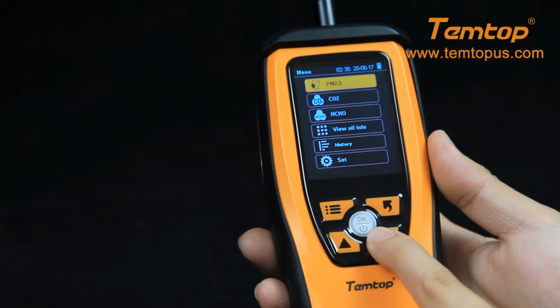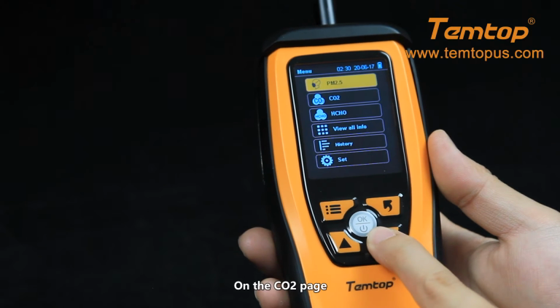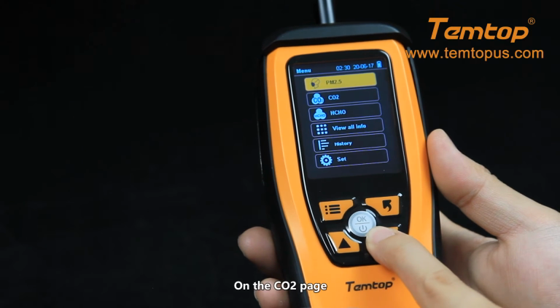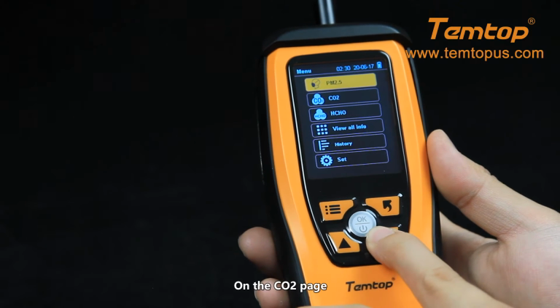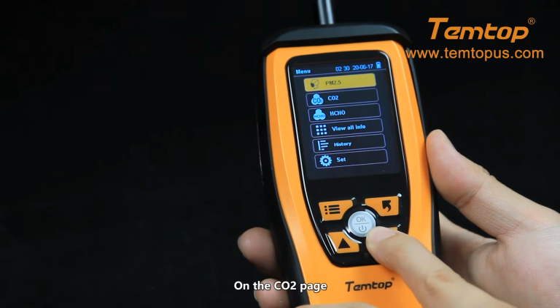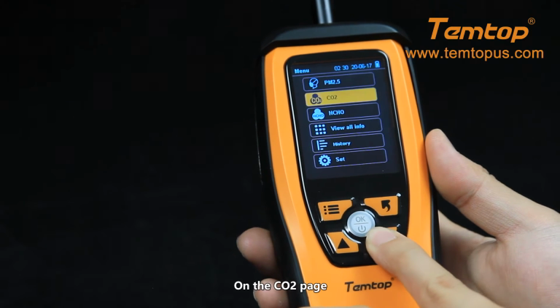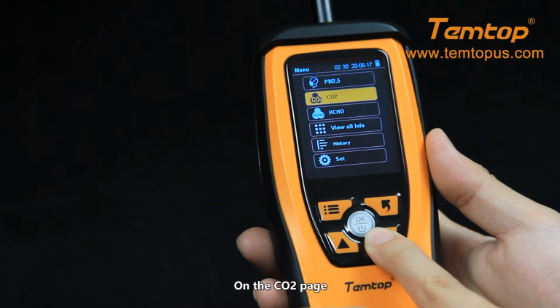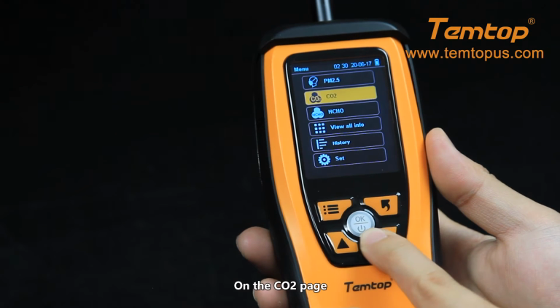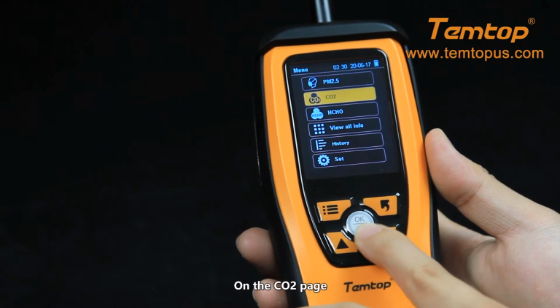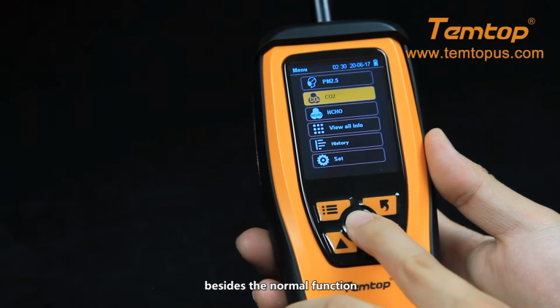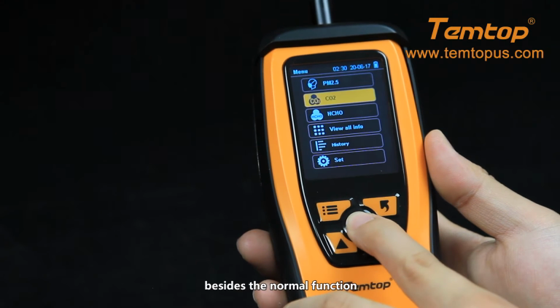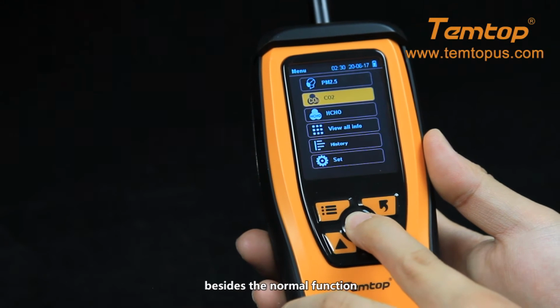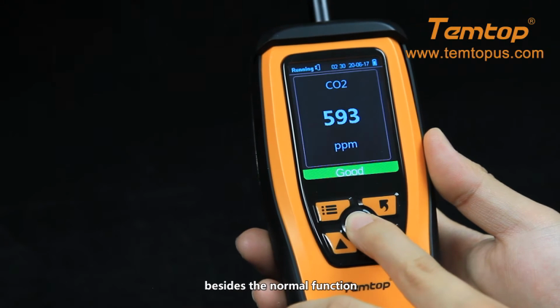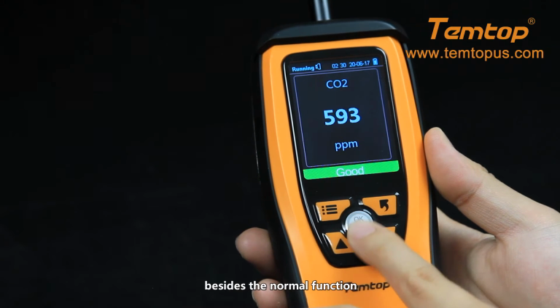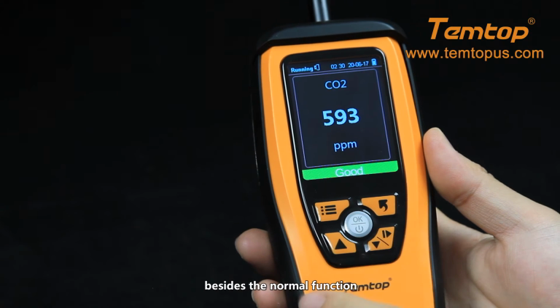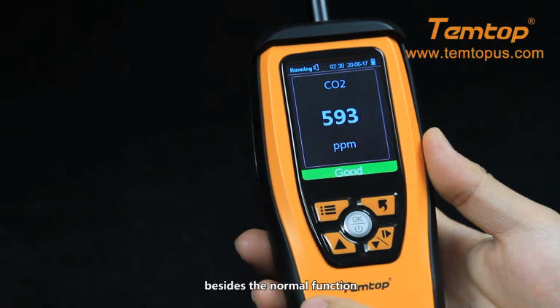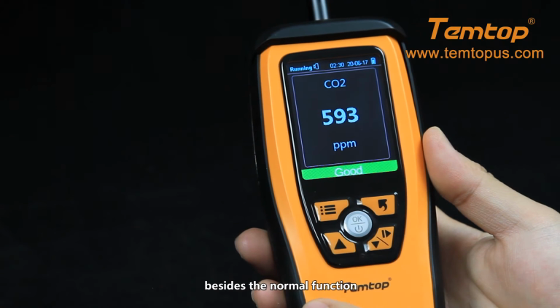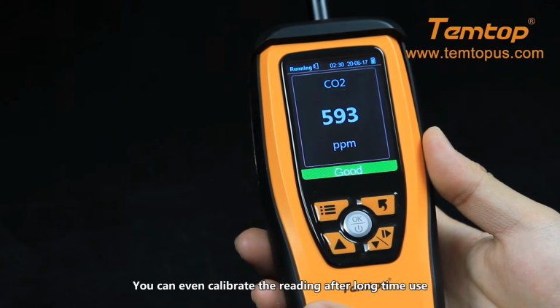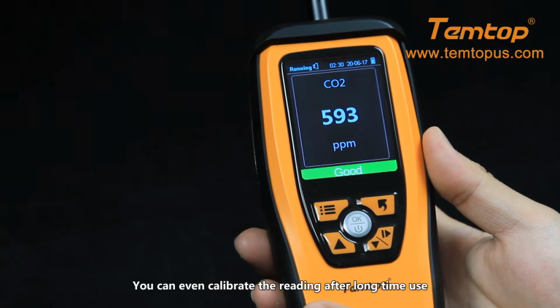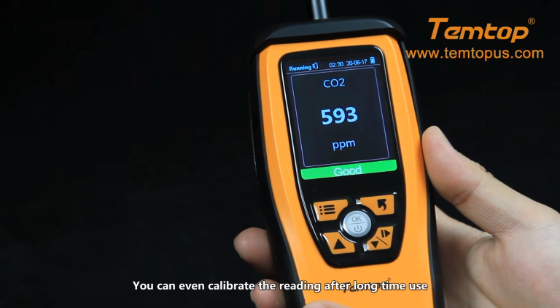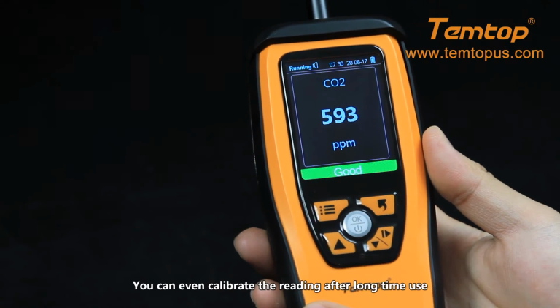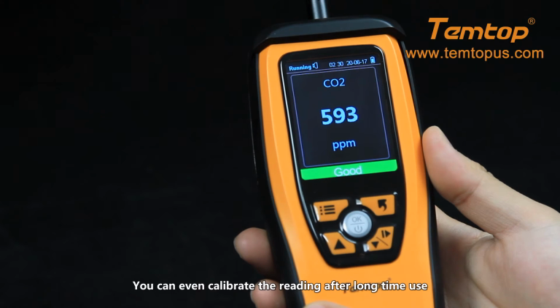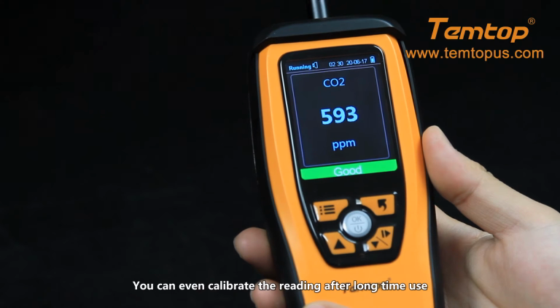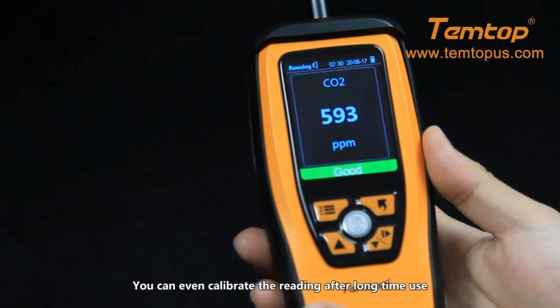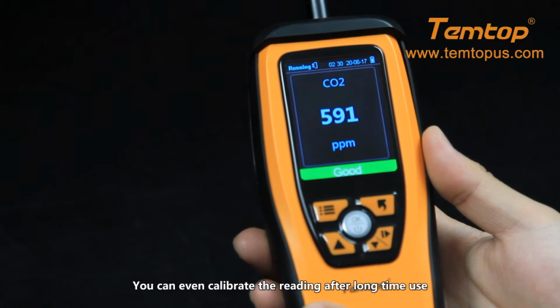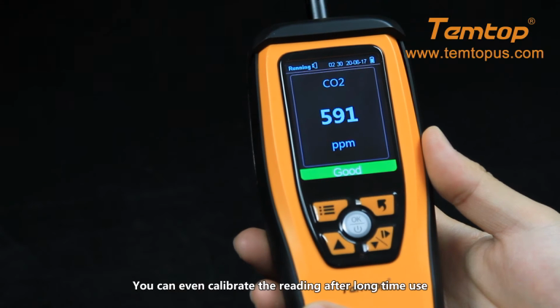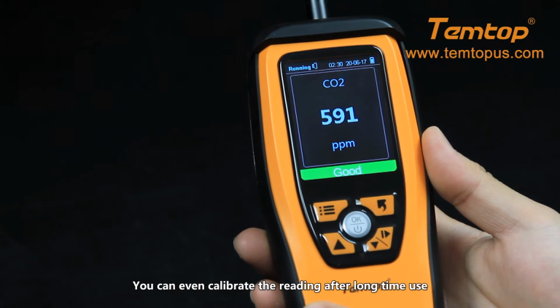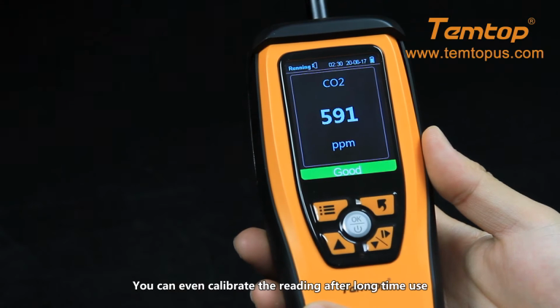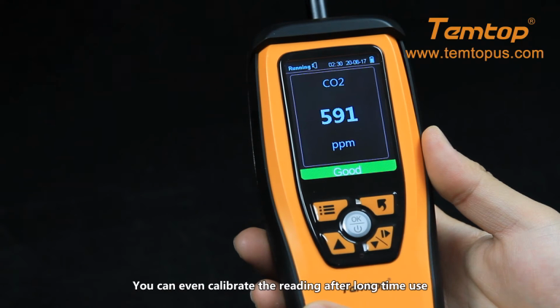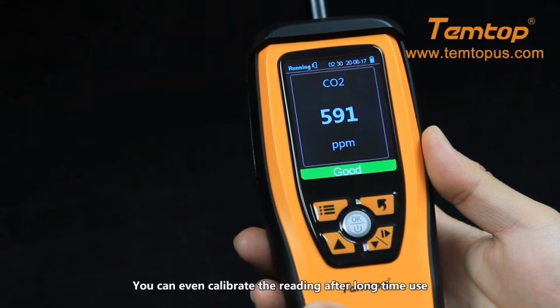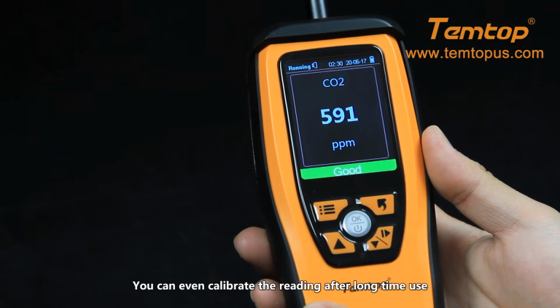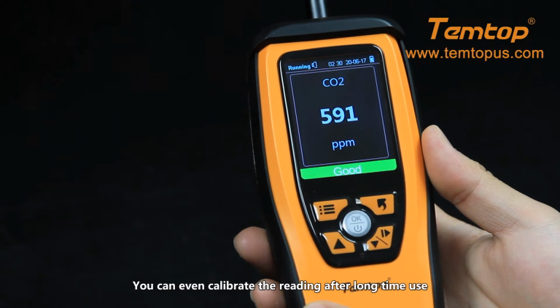On the CO2 page, besides the normal function, you can even calibrate the readings after long-time use.